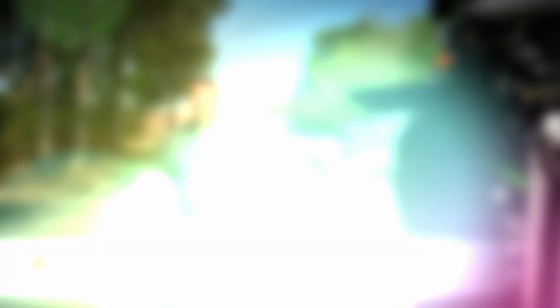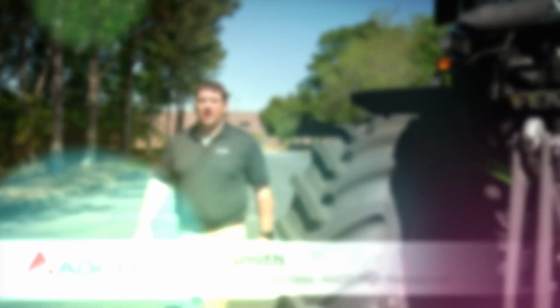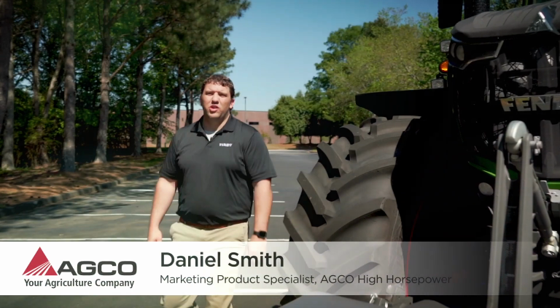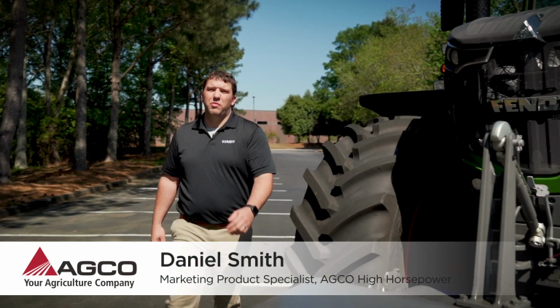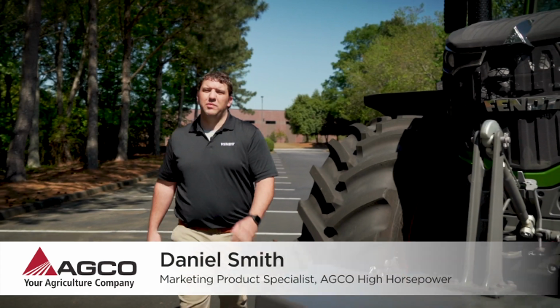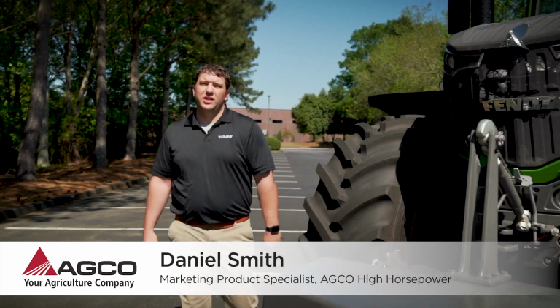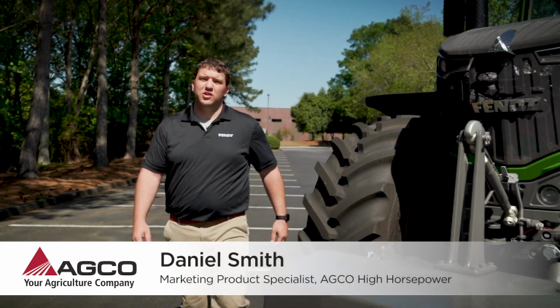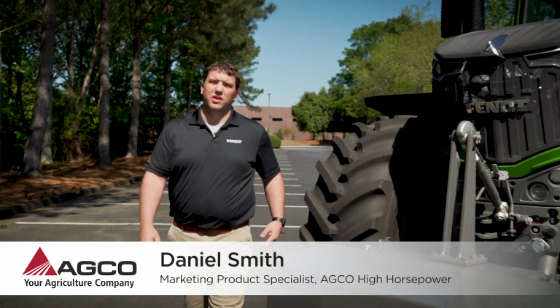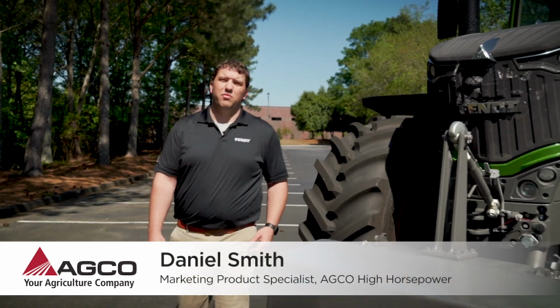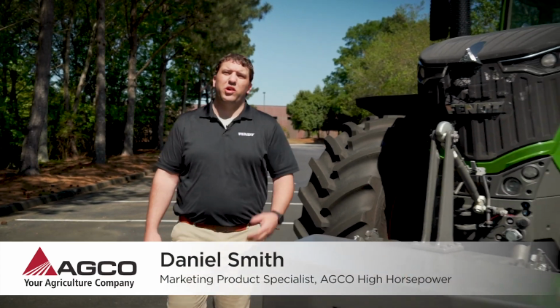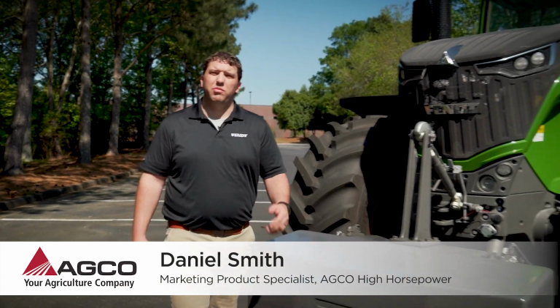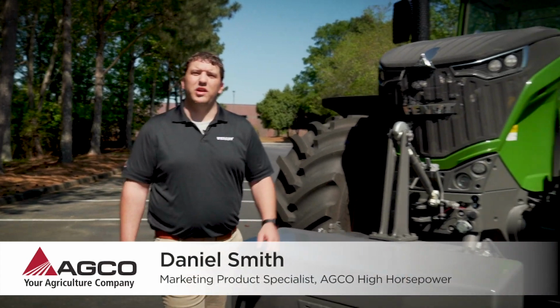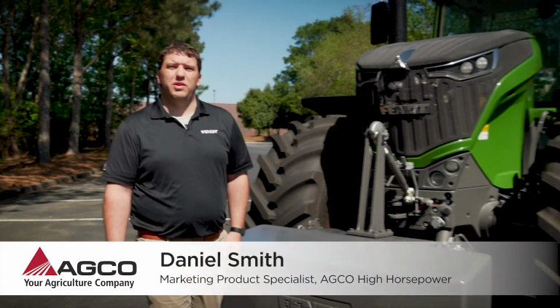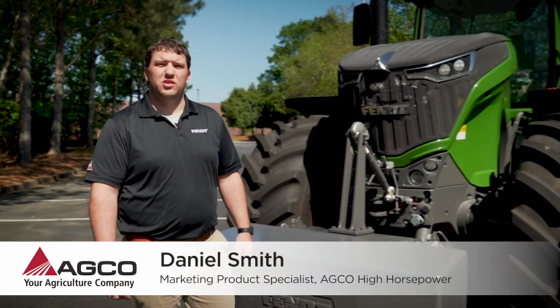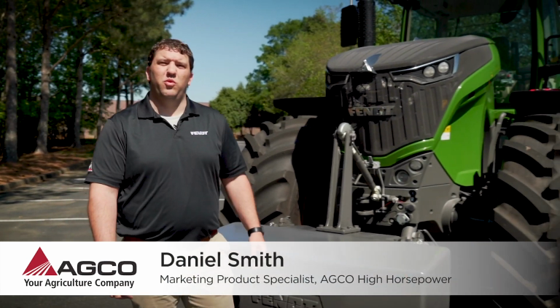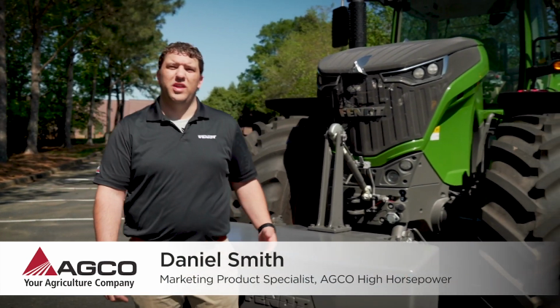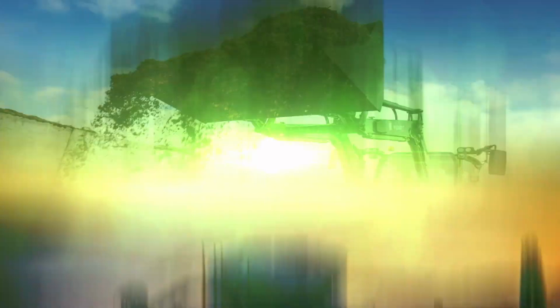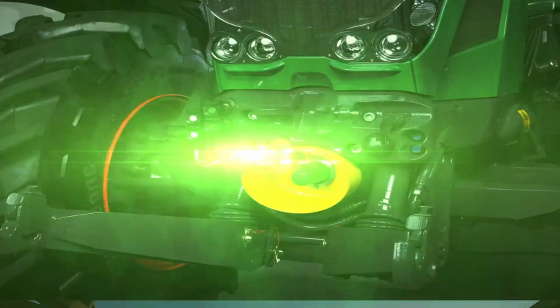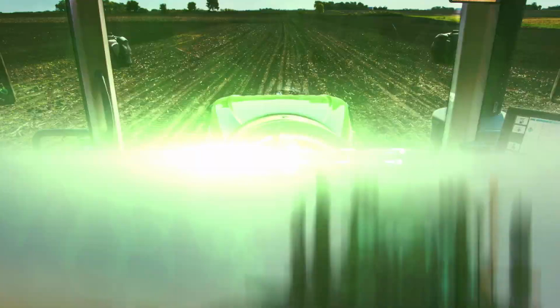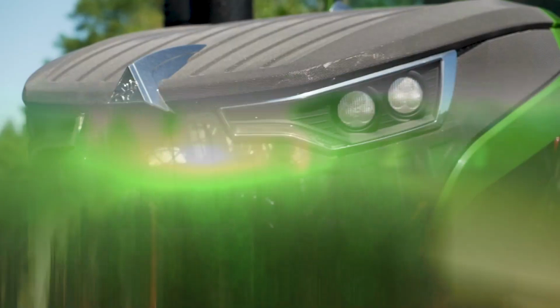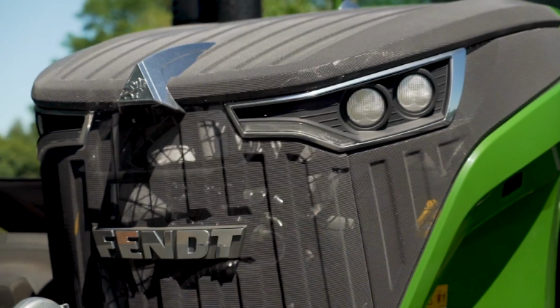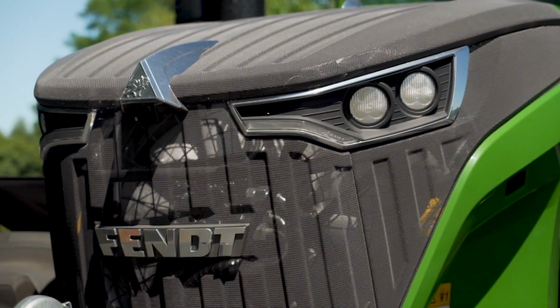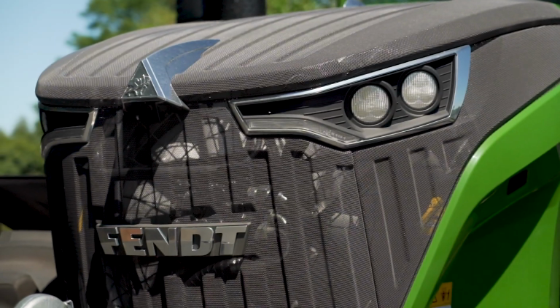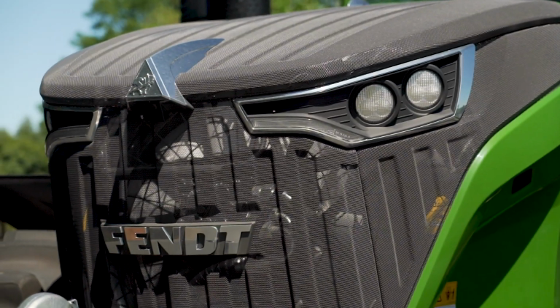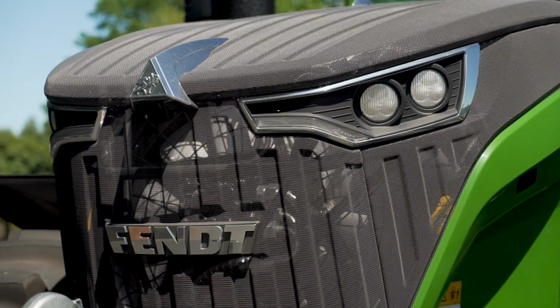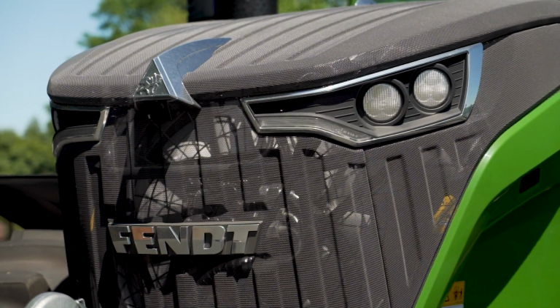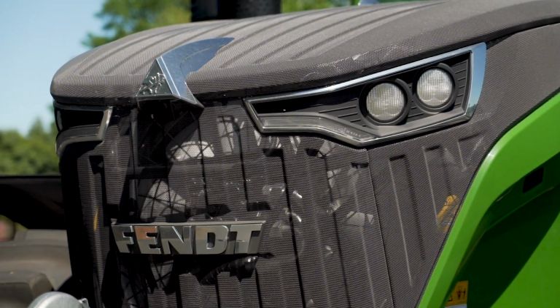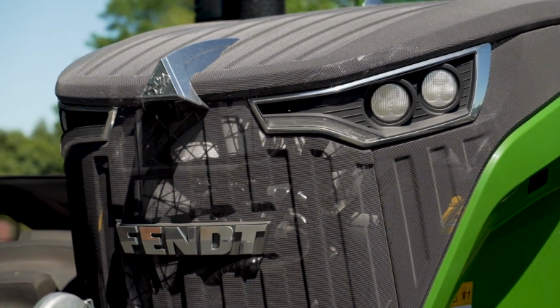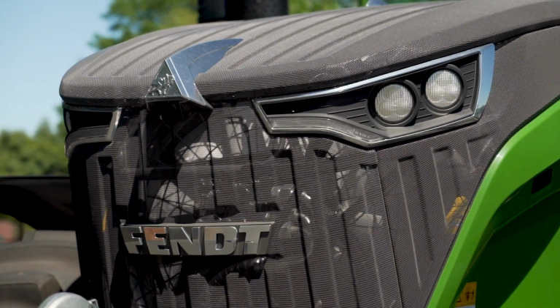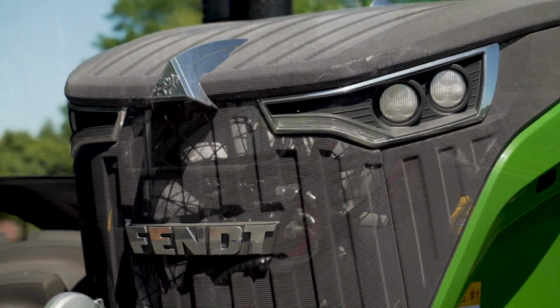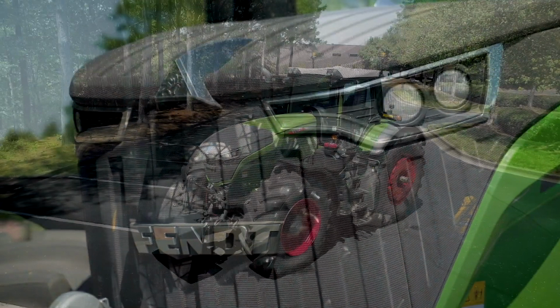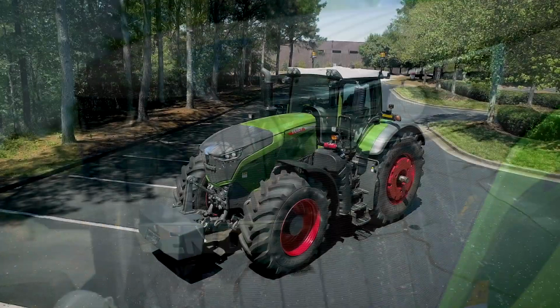Hello, my name is Daniel Smith, Marketing Product Specialist with AGCO. I'd like to take a moment to talk about the general overview of this tractor.